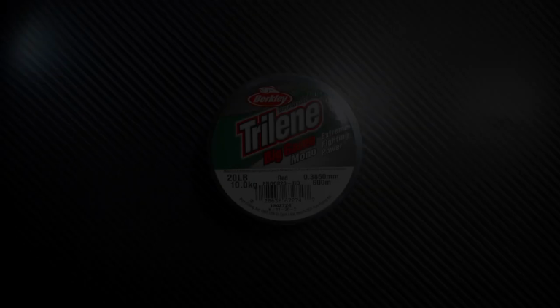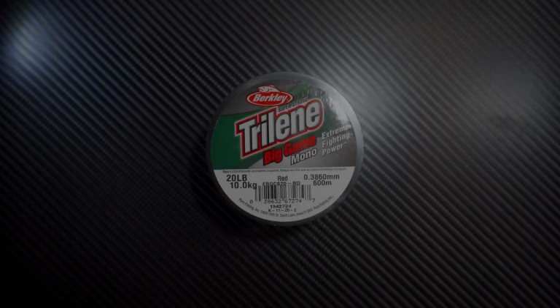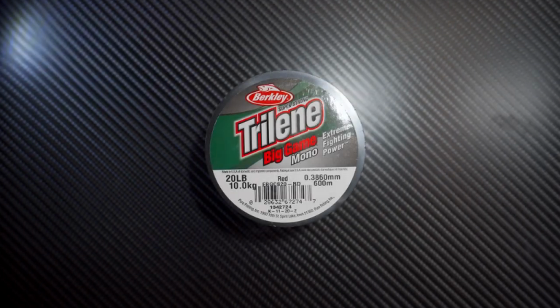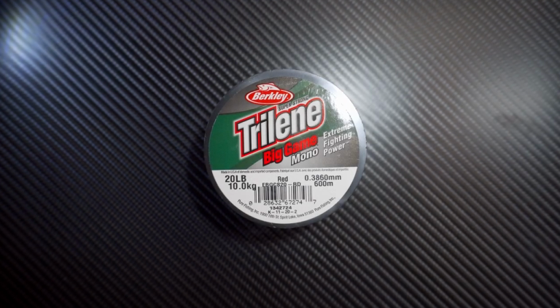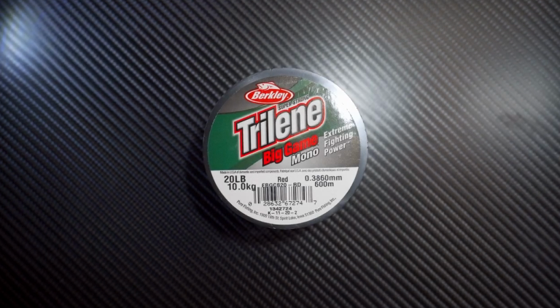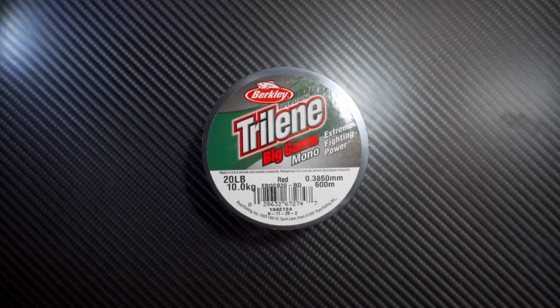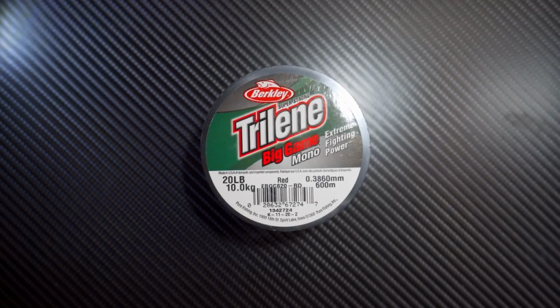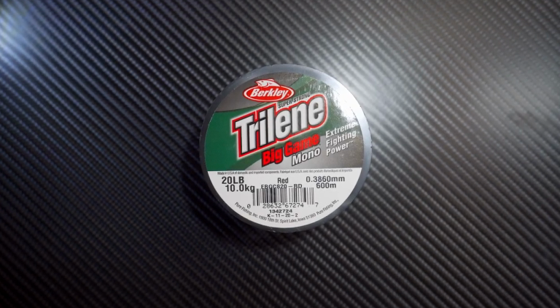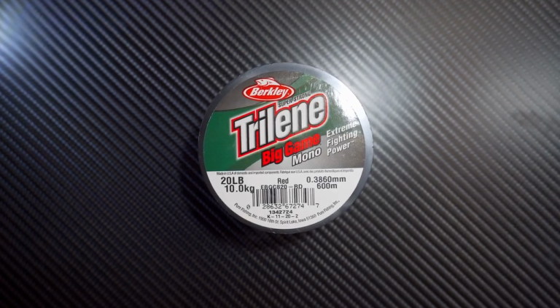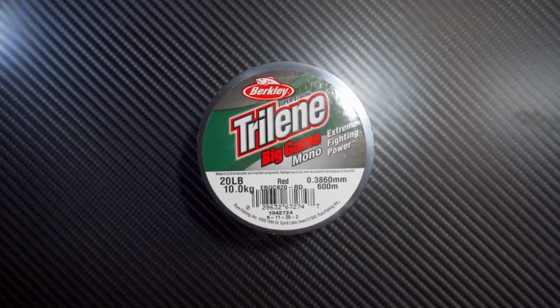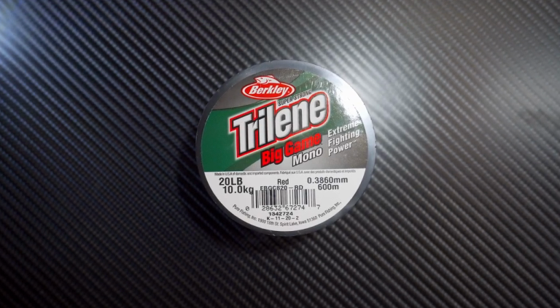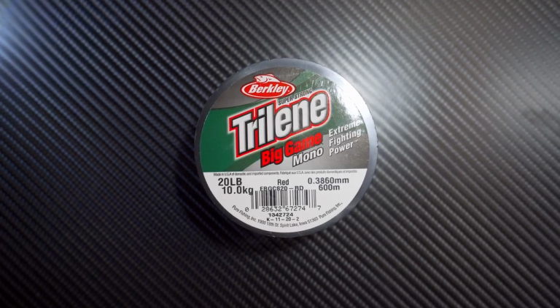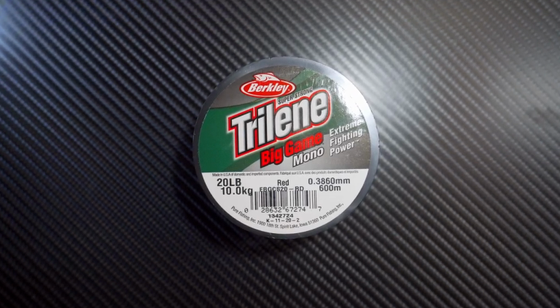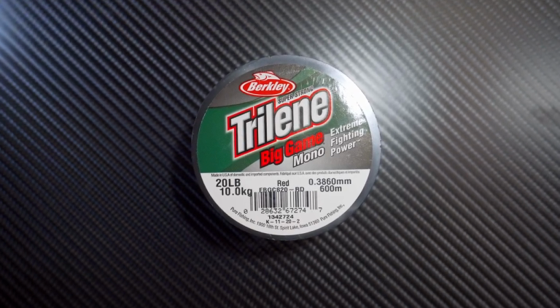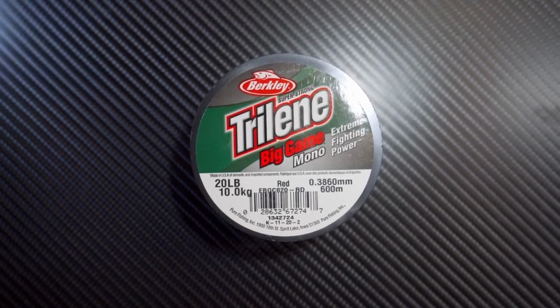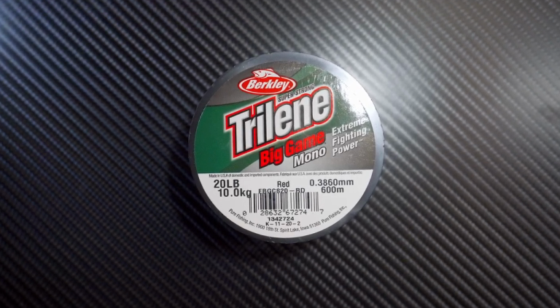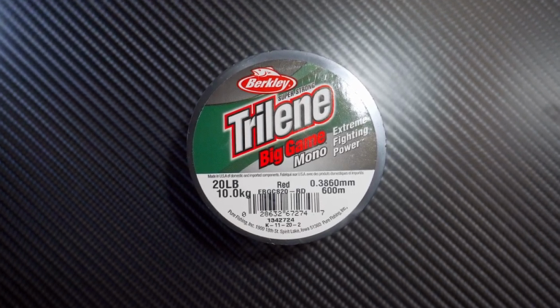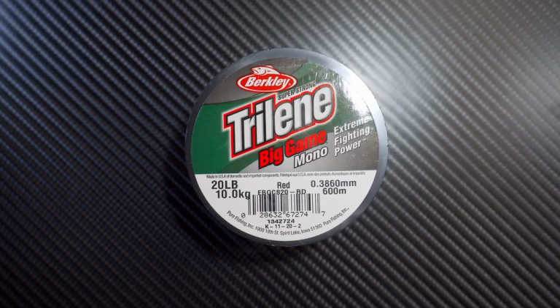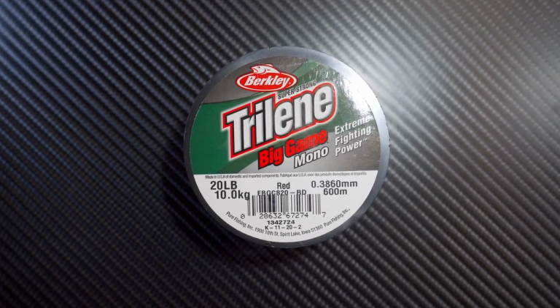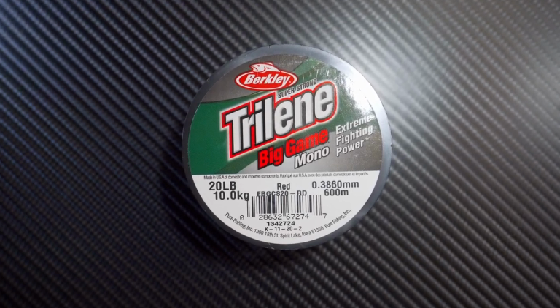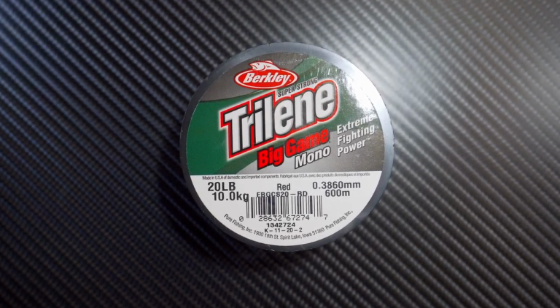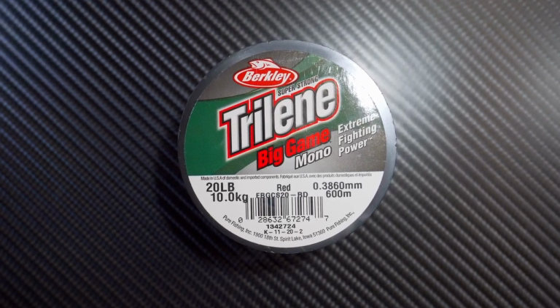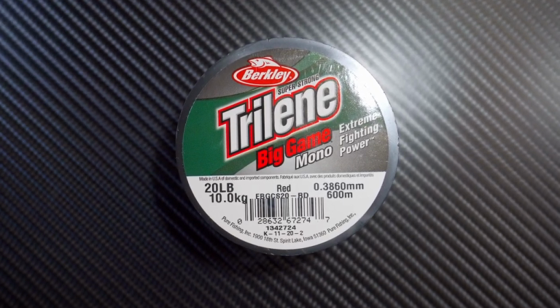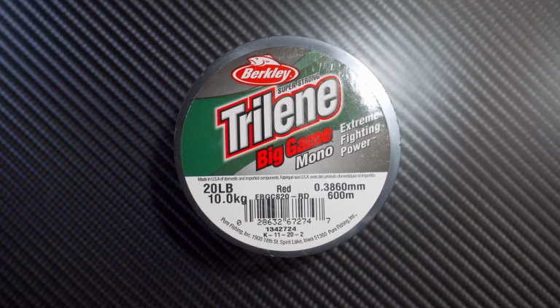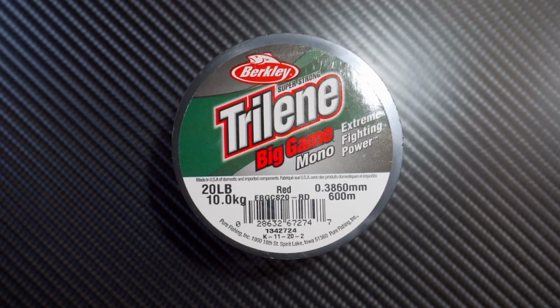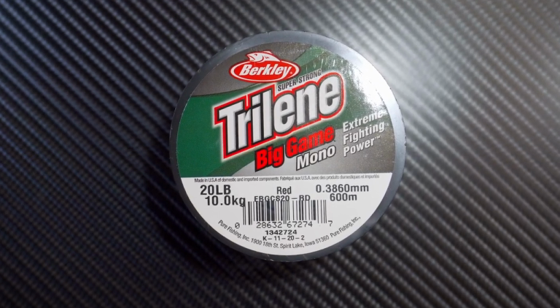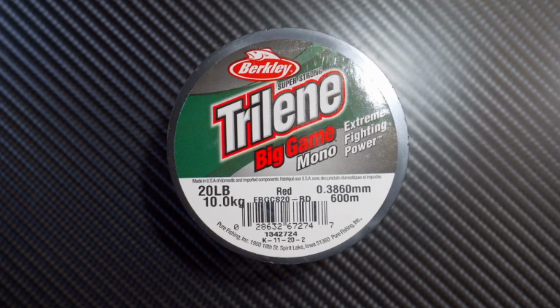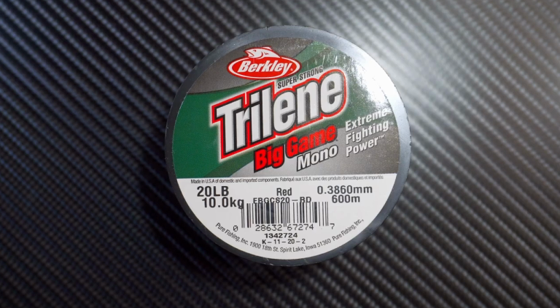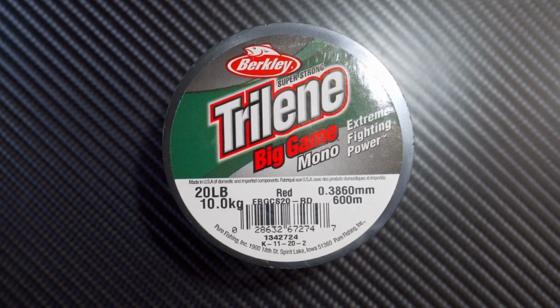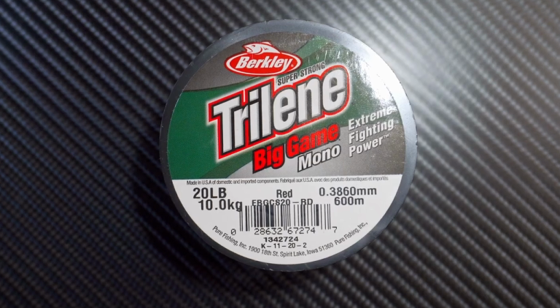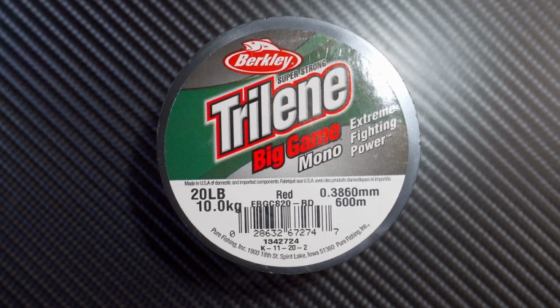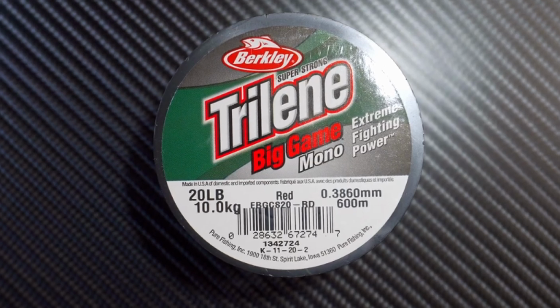Hello Fishing Buddies, today we'll be talking about the Berkley Trilene Big Game Monofilament.